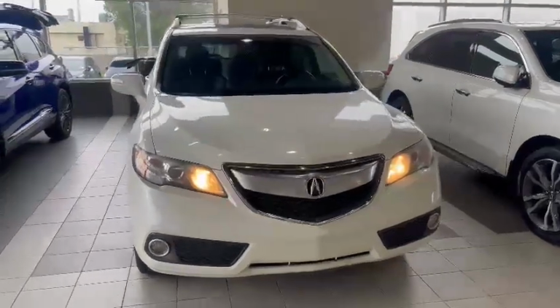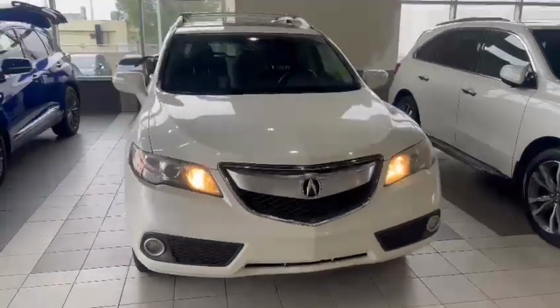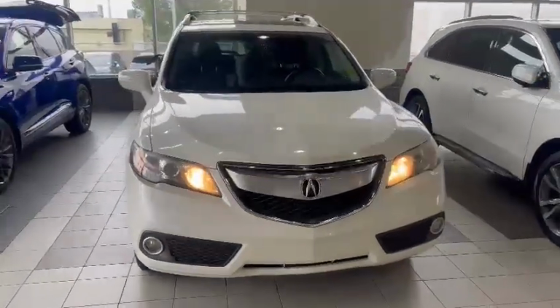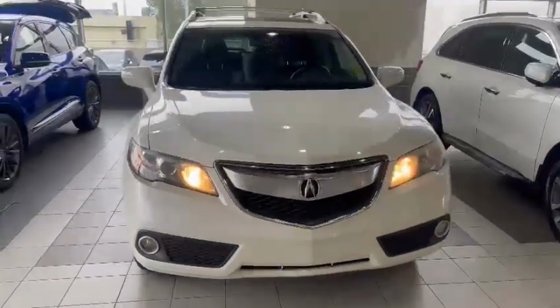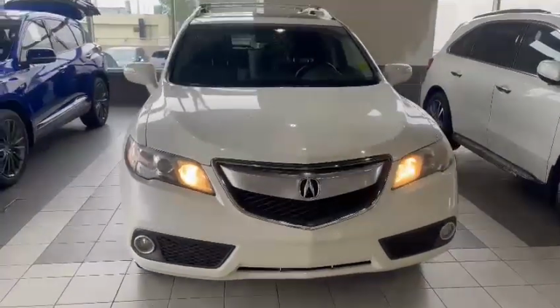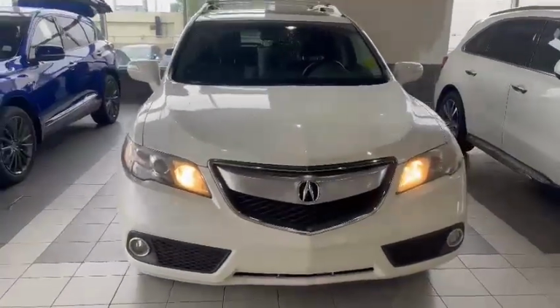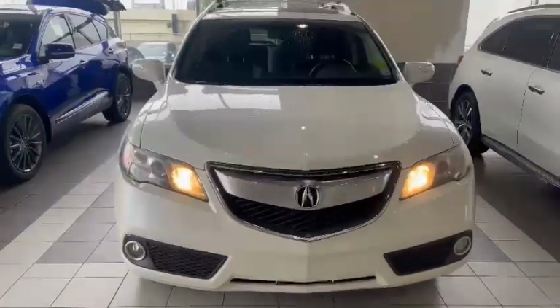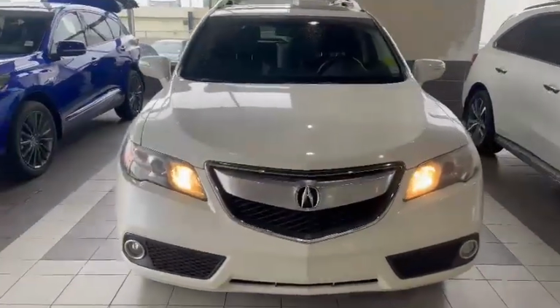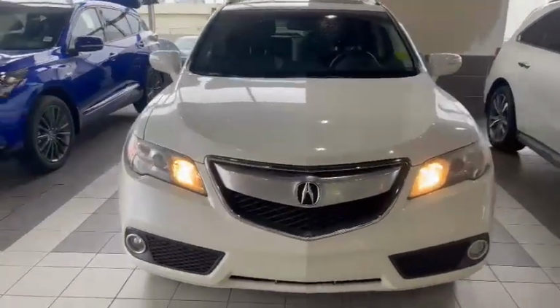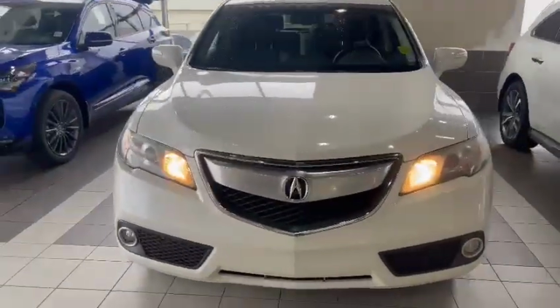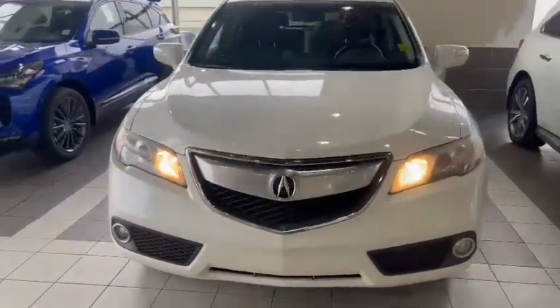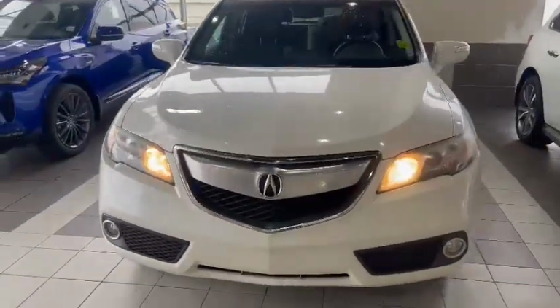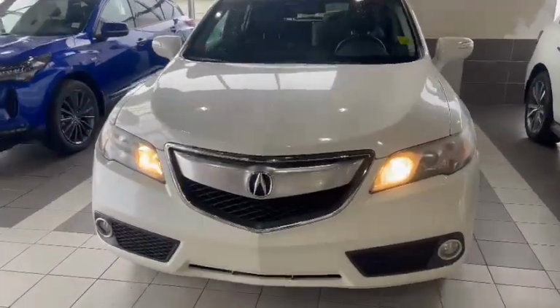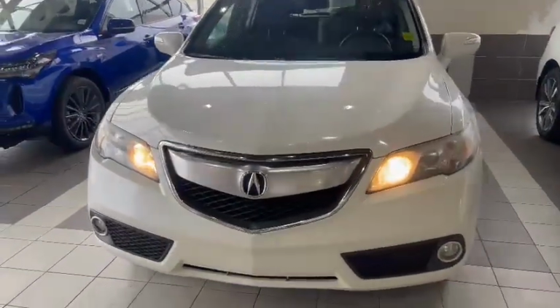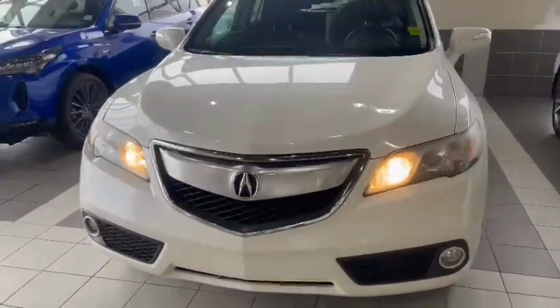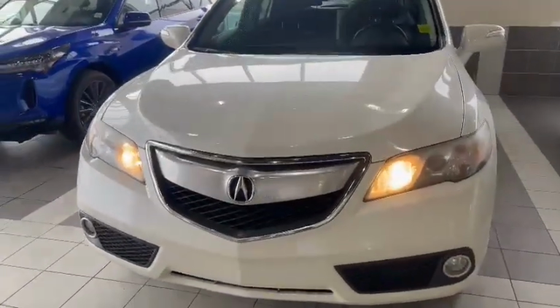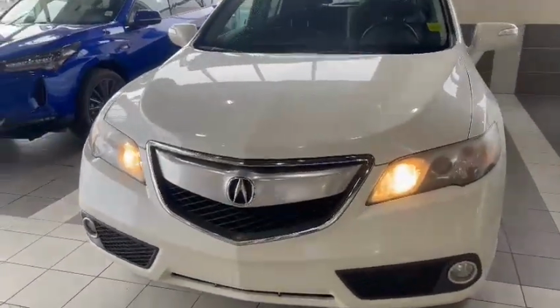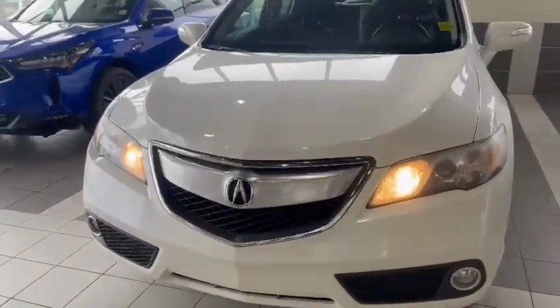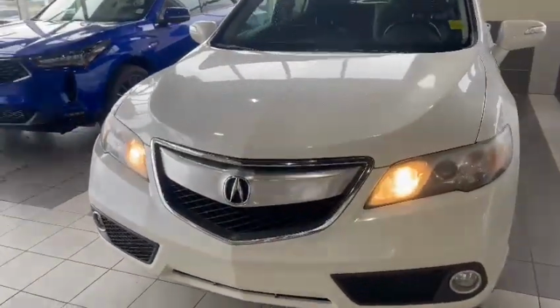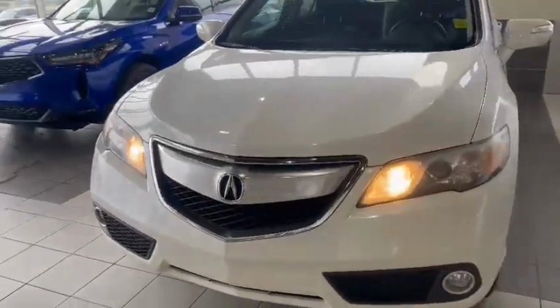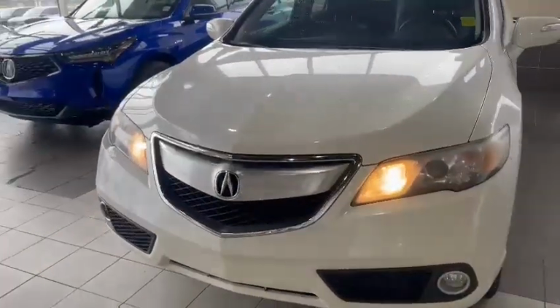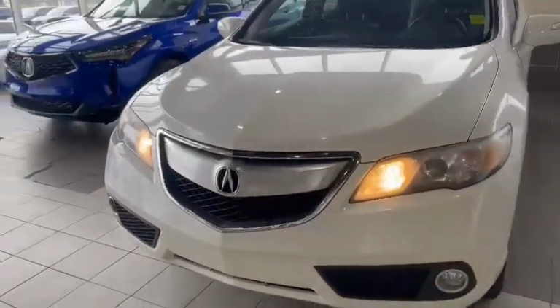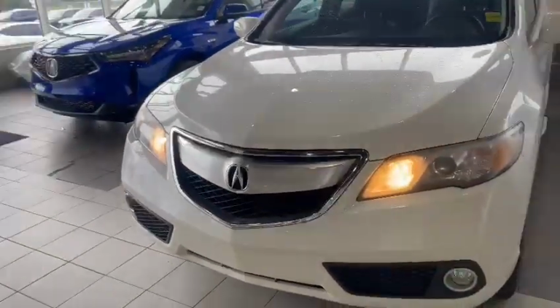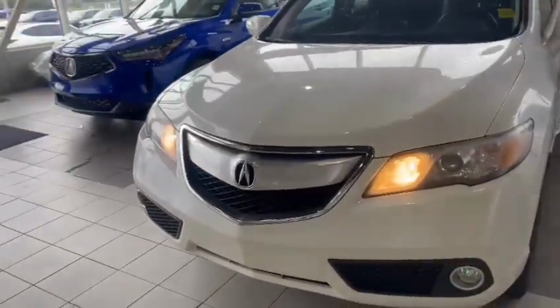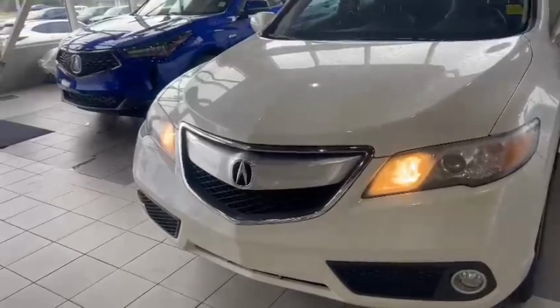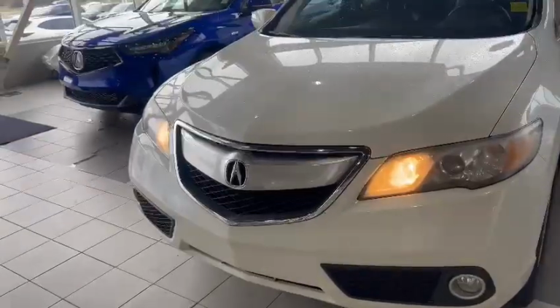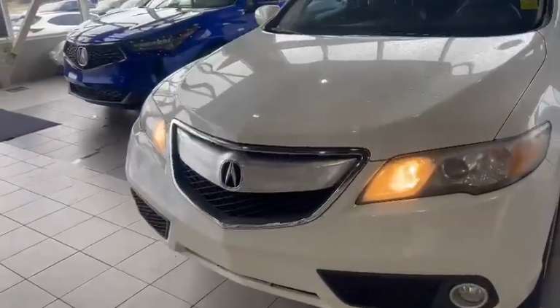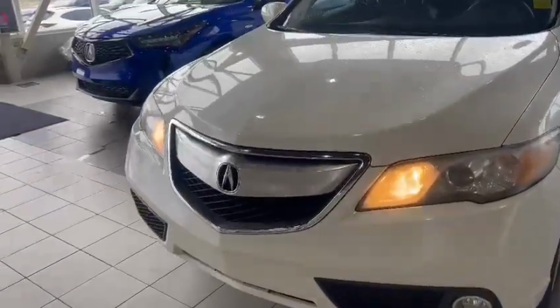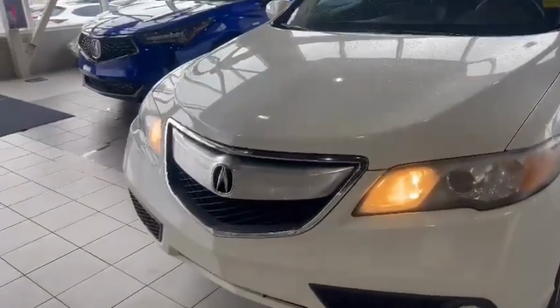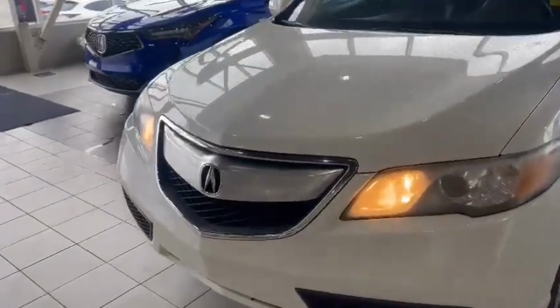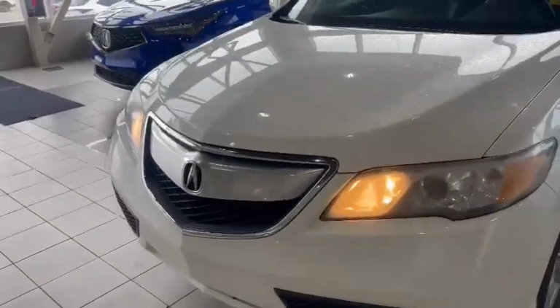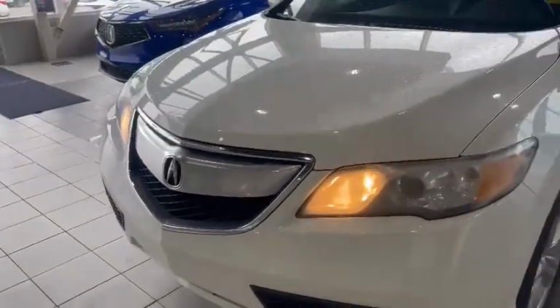Good morning, this is Nick here from Southview Acura. First off, I just want to thank you so much for your inquiry there, Ross, on this 2015 Acura RDX.